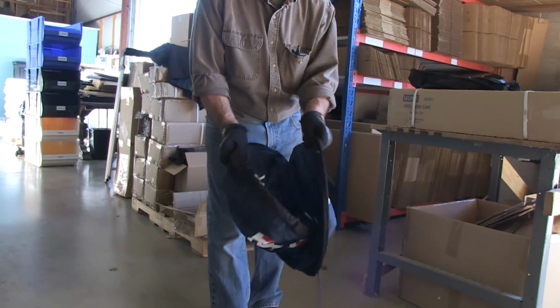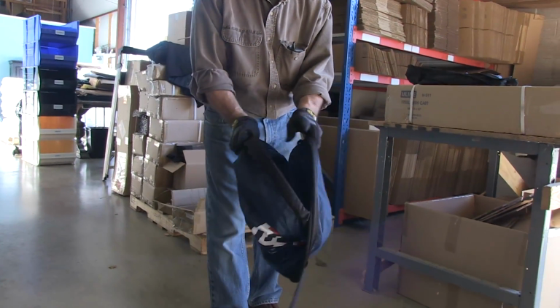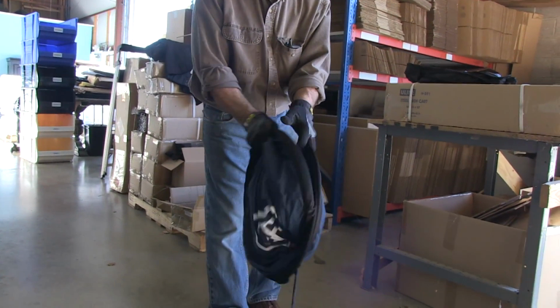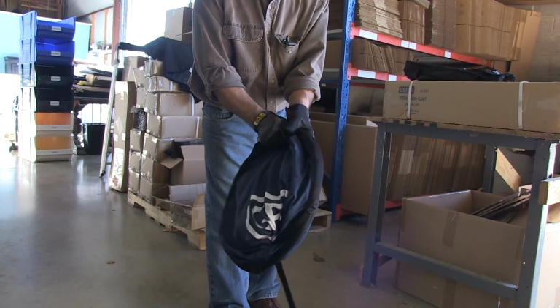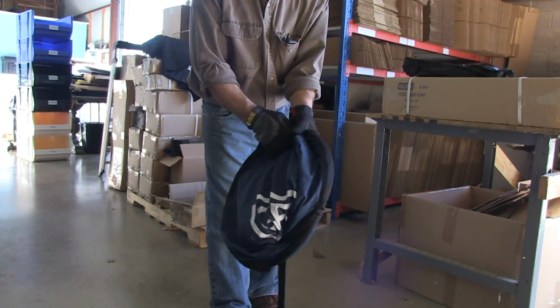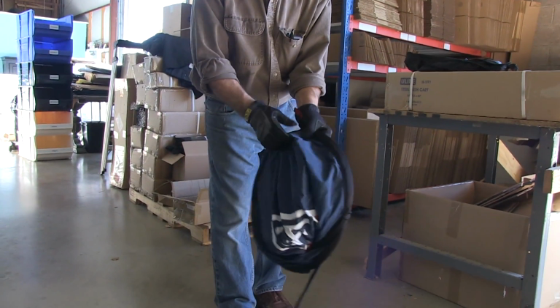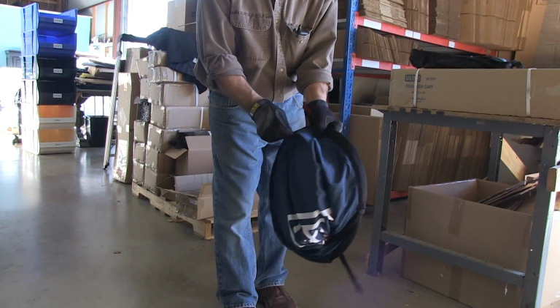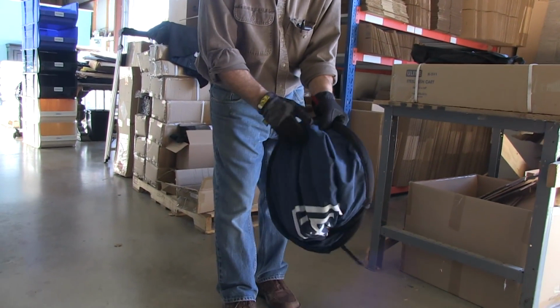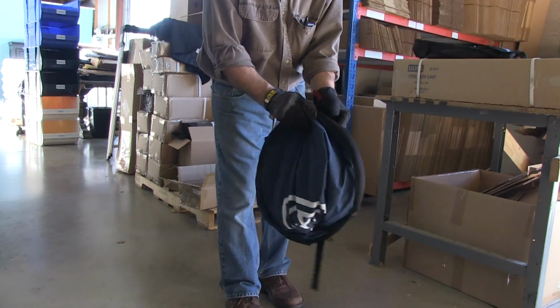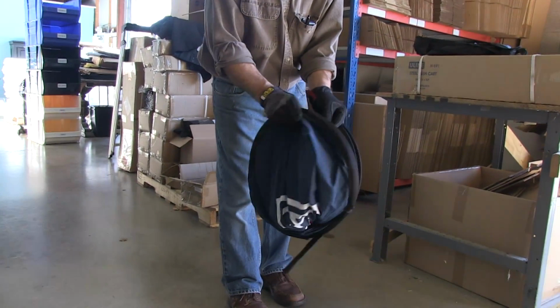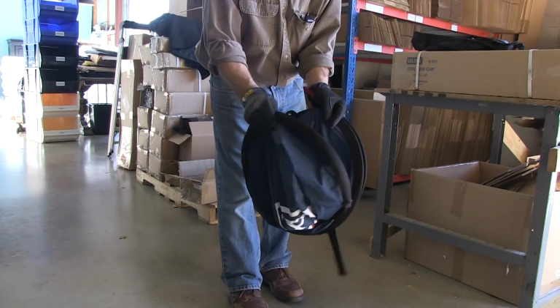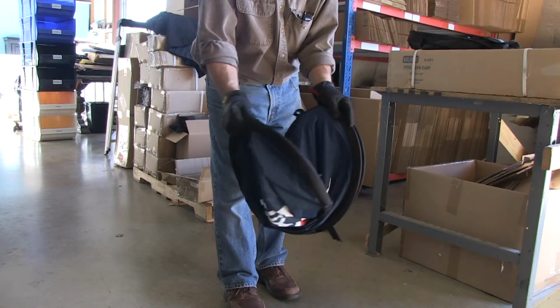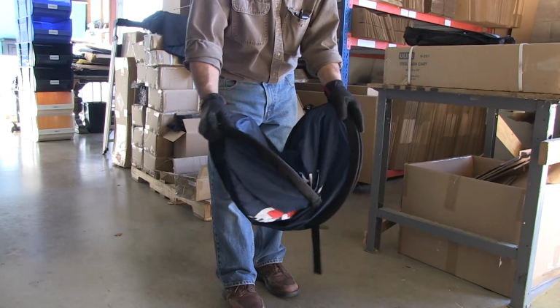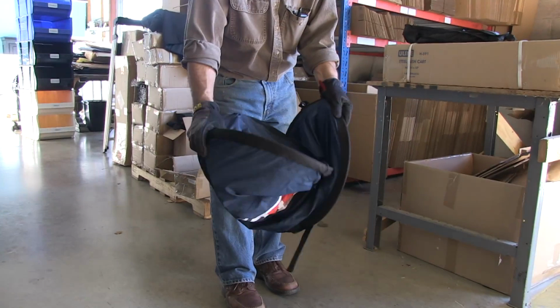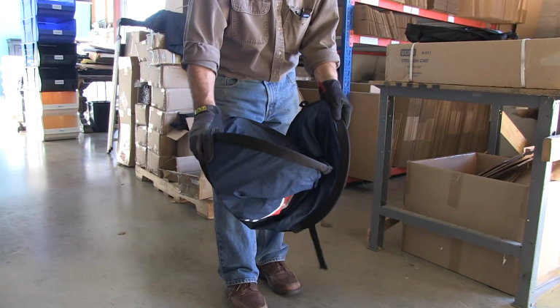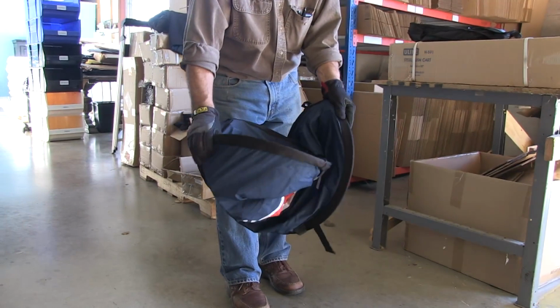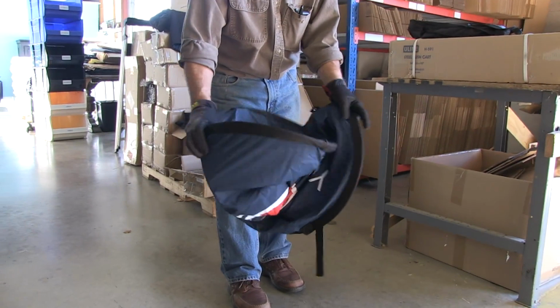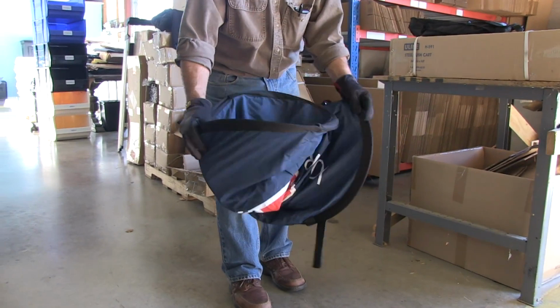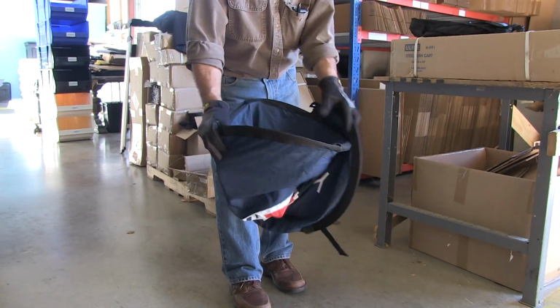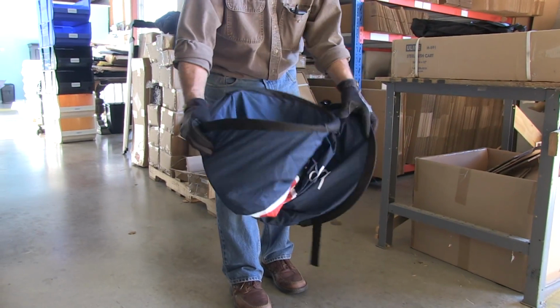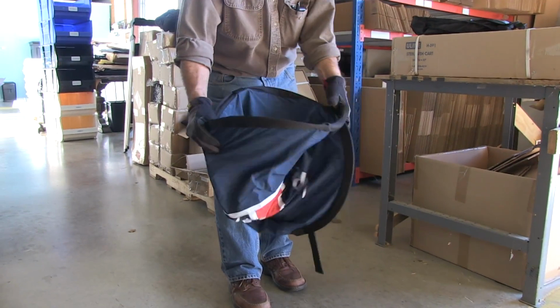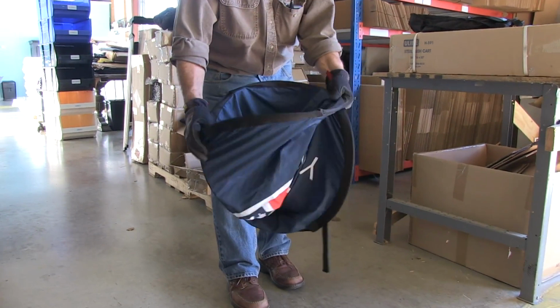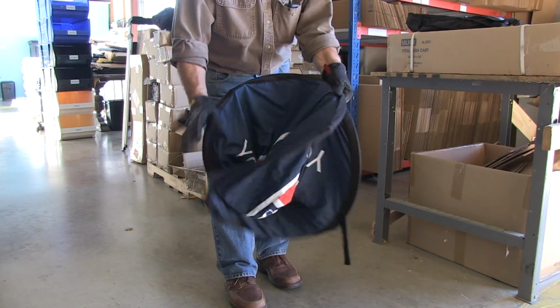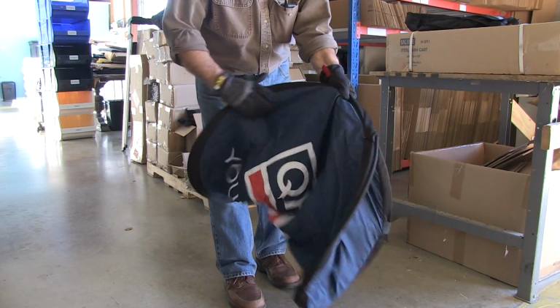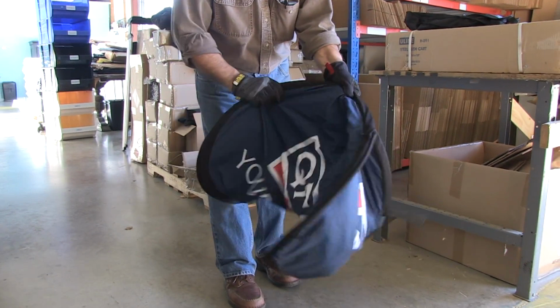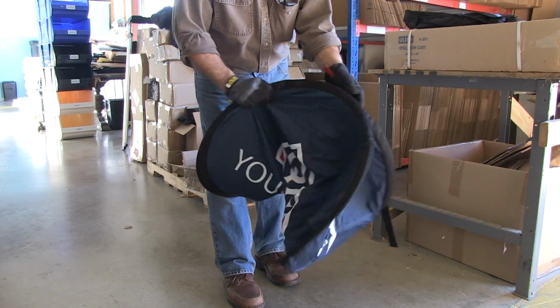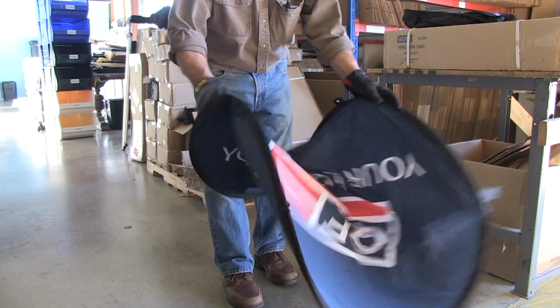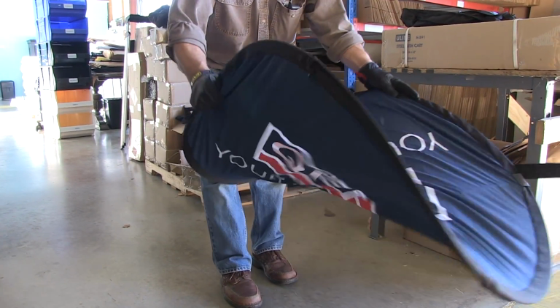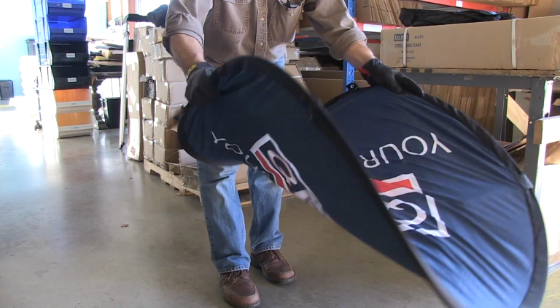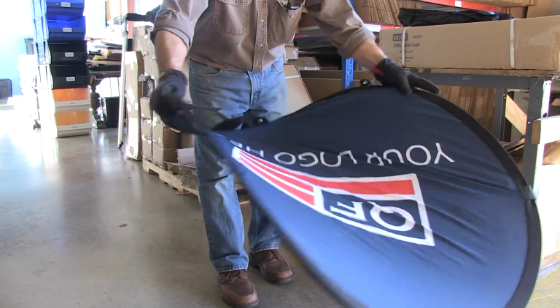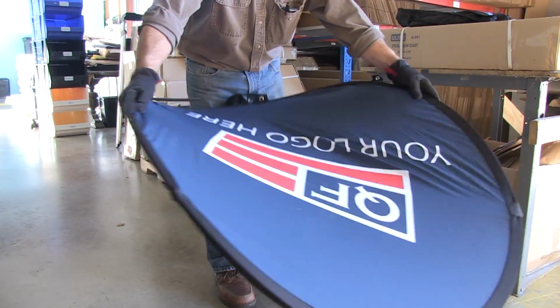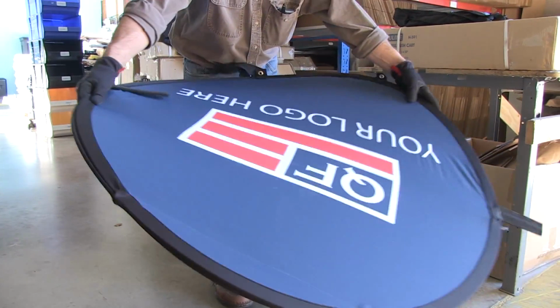Step 2: Slowly unfold the pop-up banner so that both sides are fully visible.